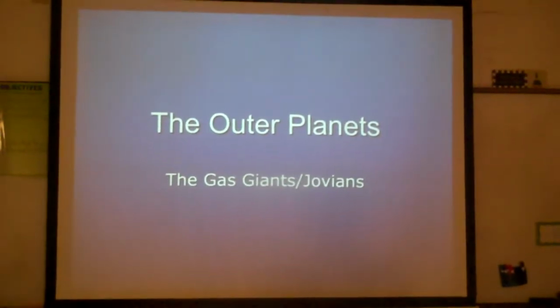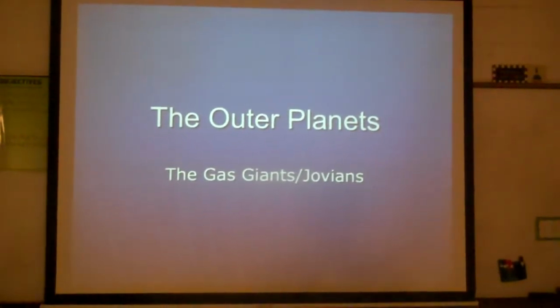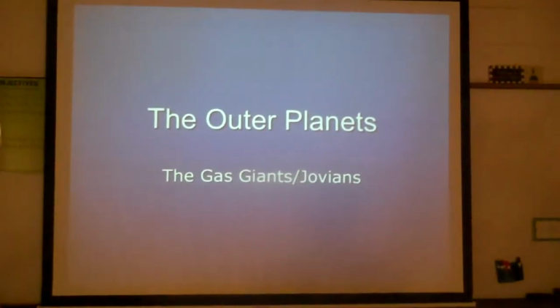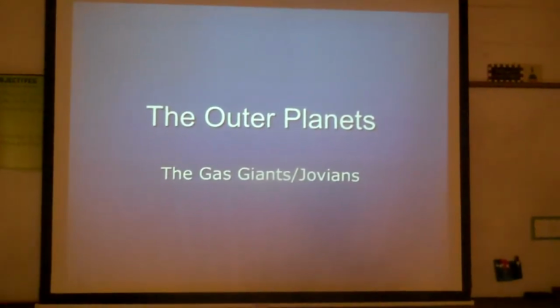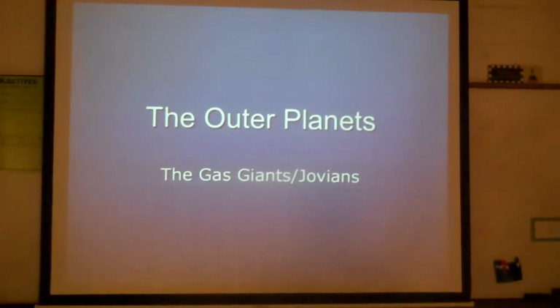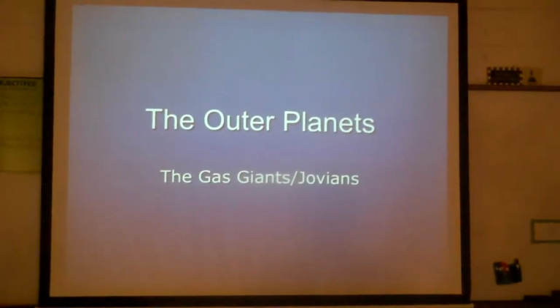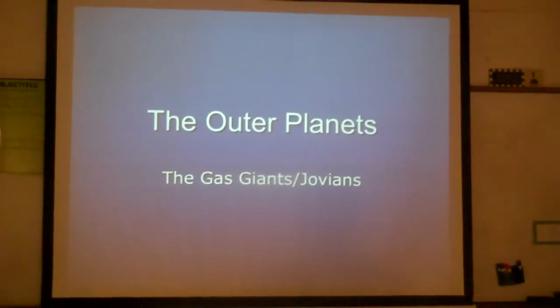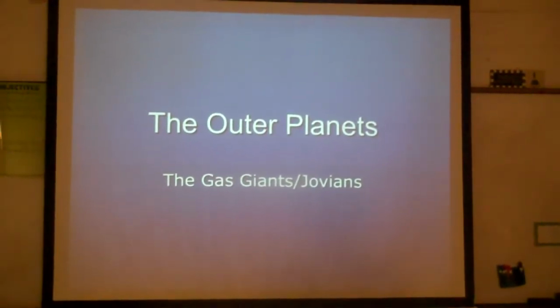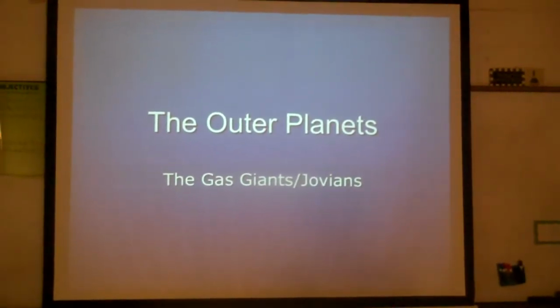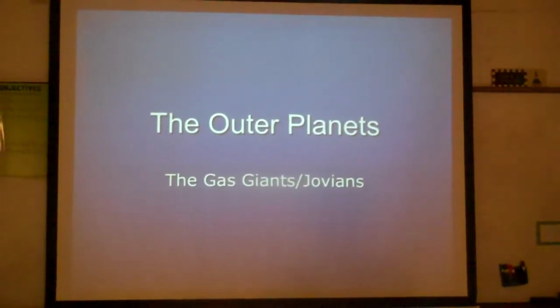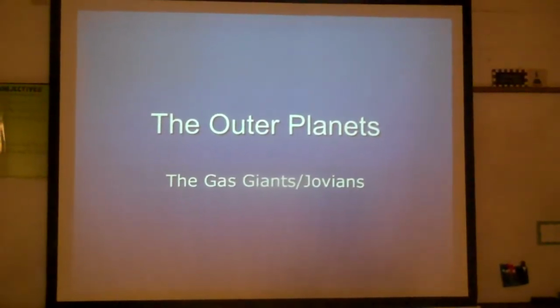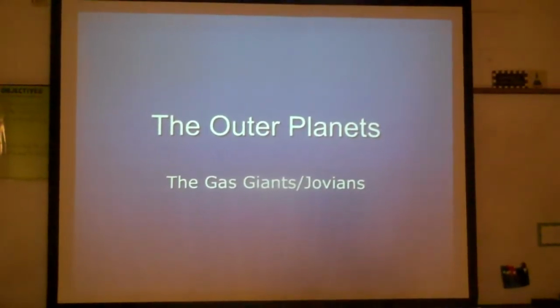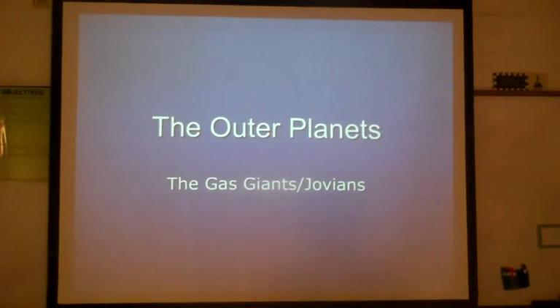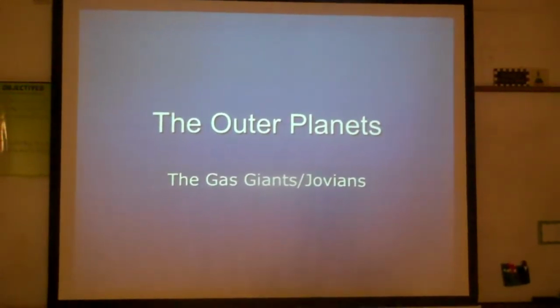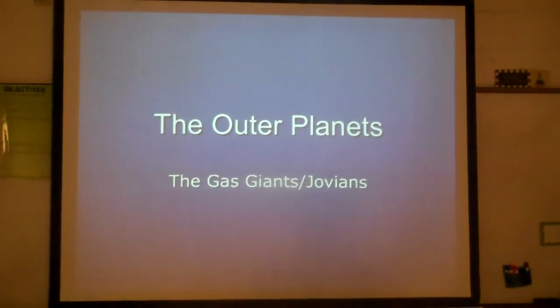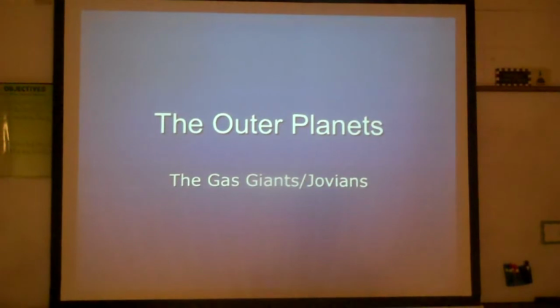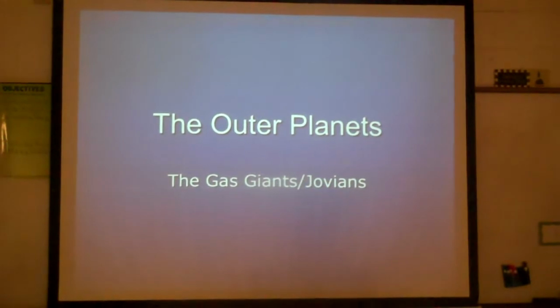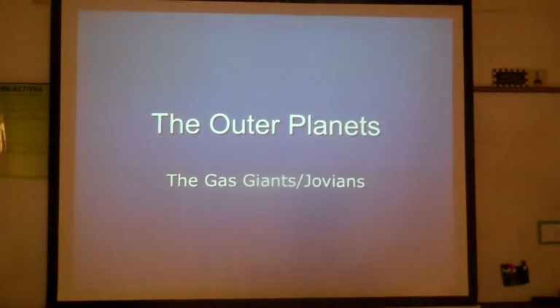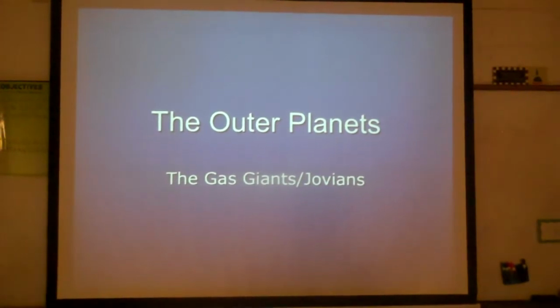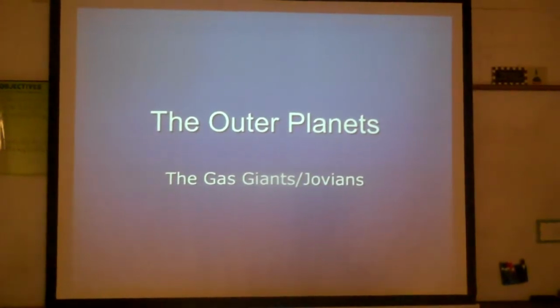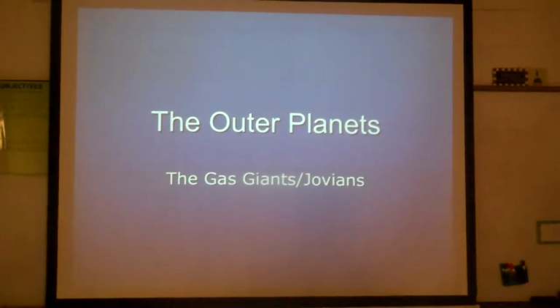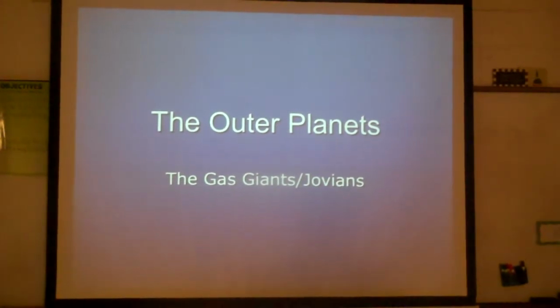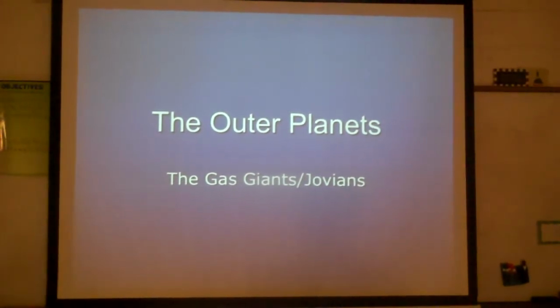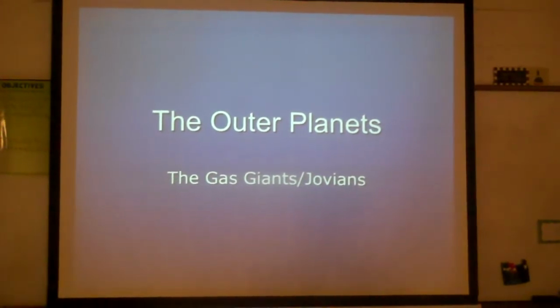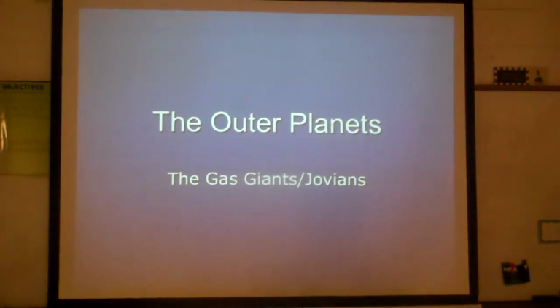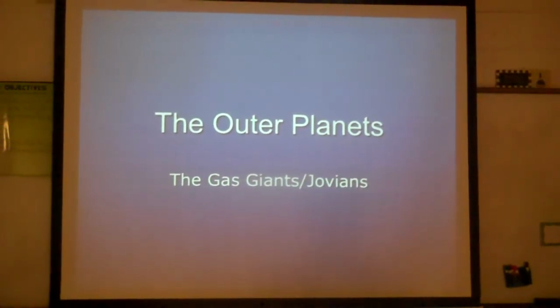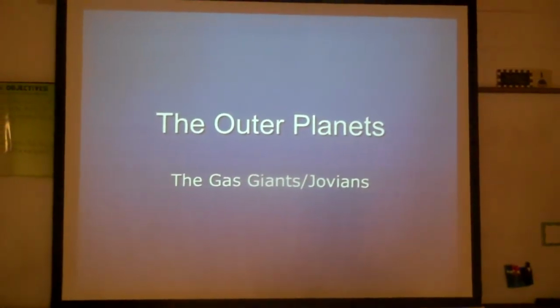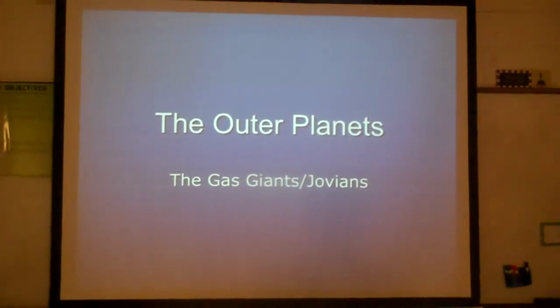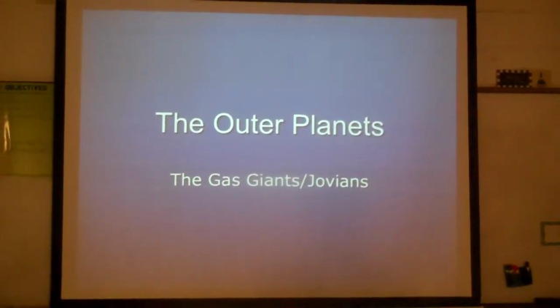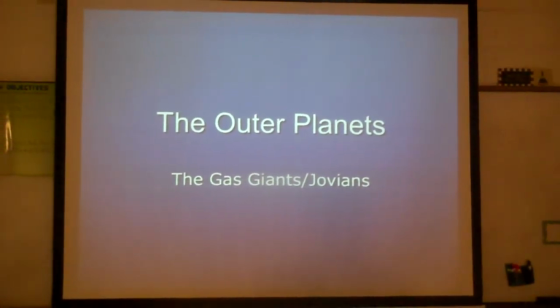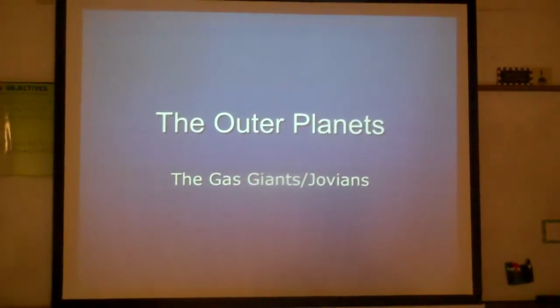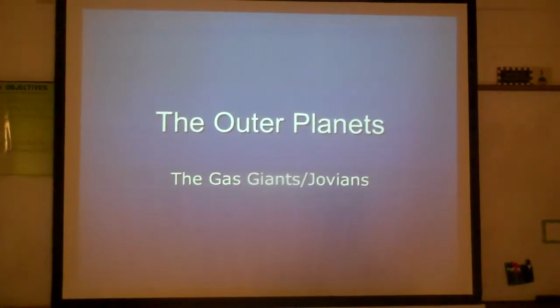Now we're going to discuss the outer planets, which are also called the gas giants or Jovian planets.